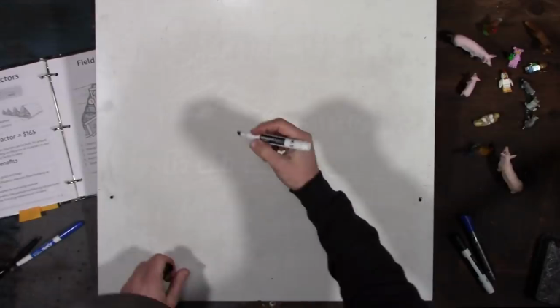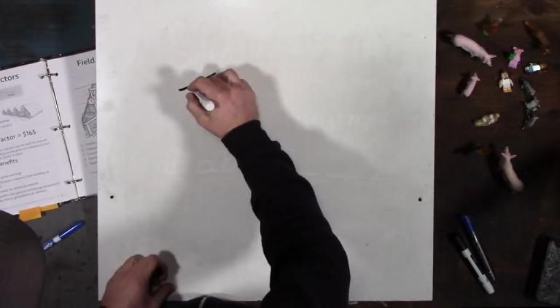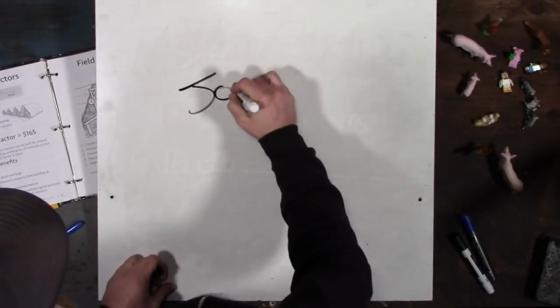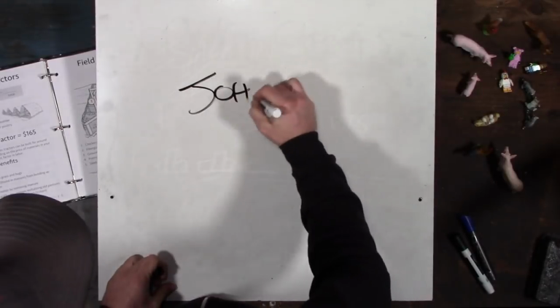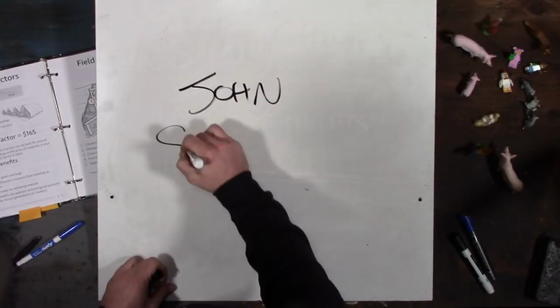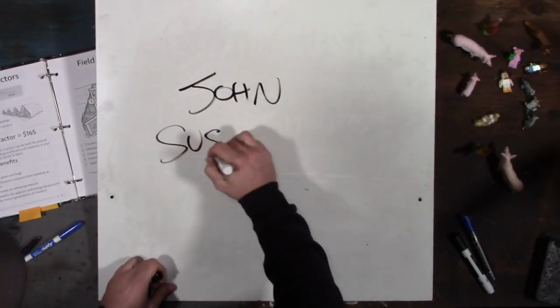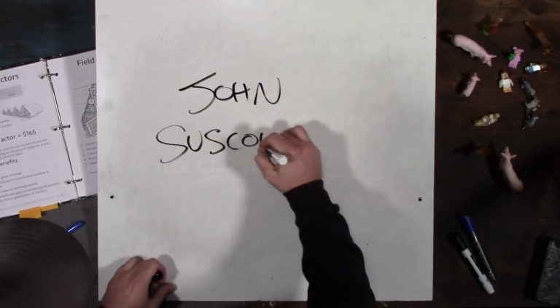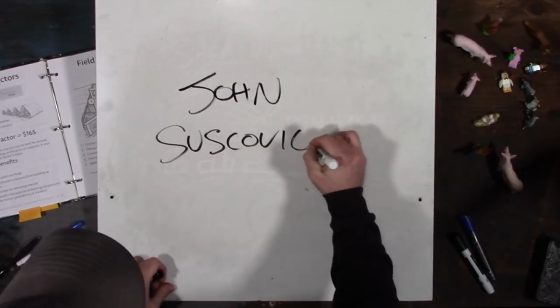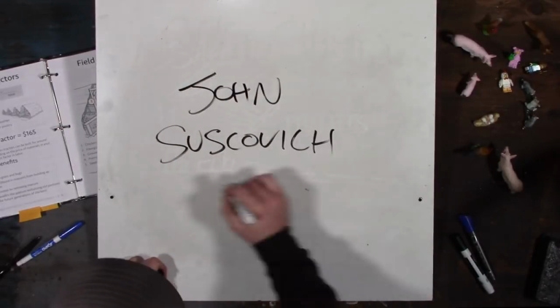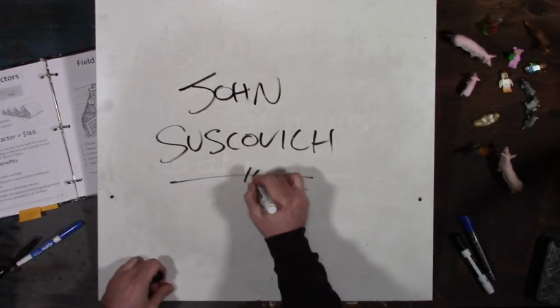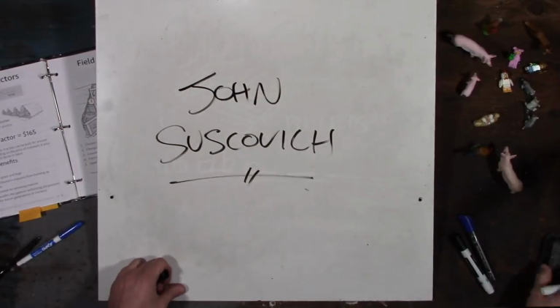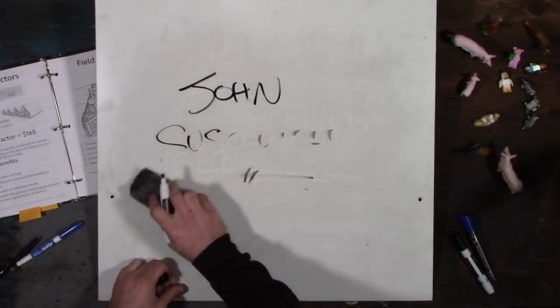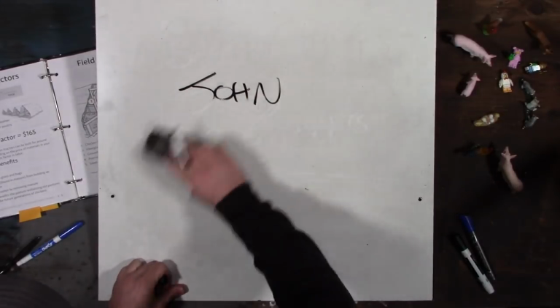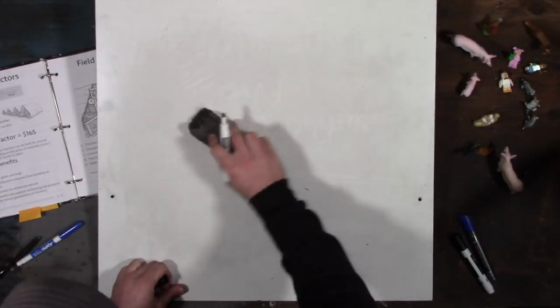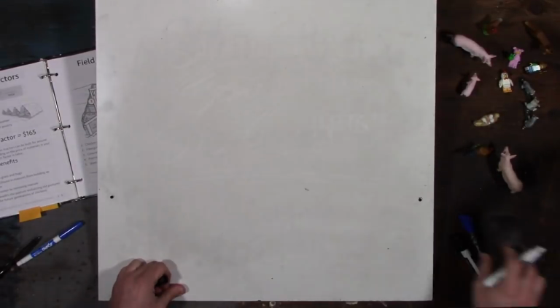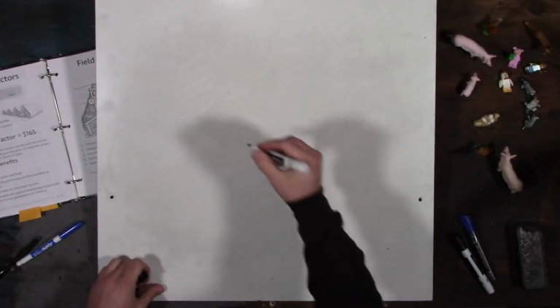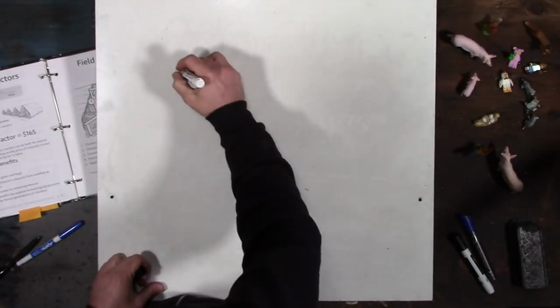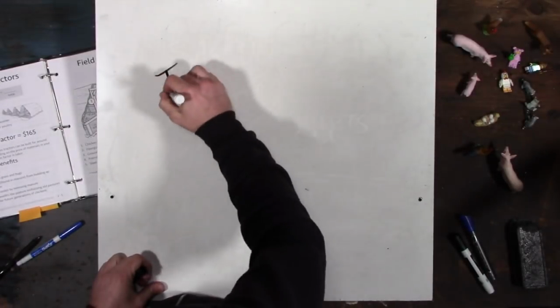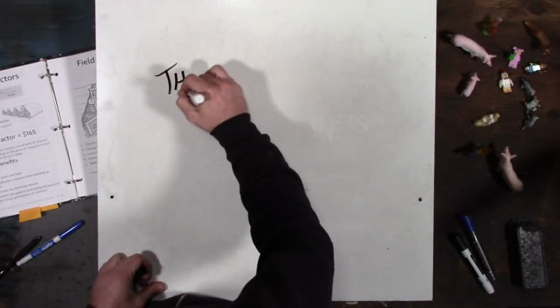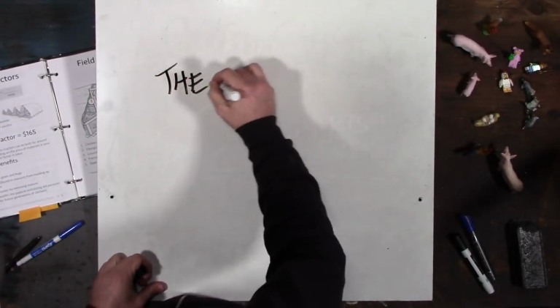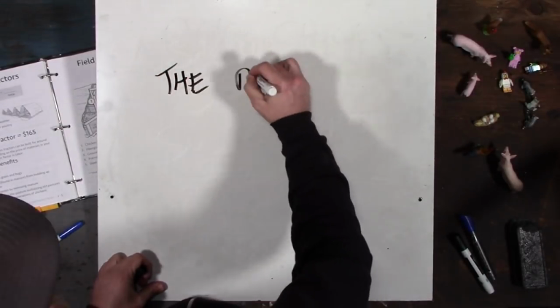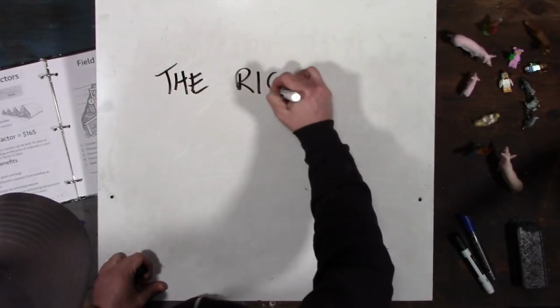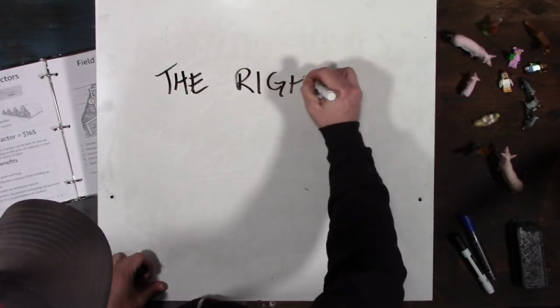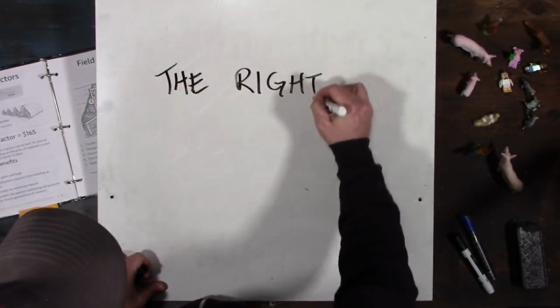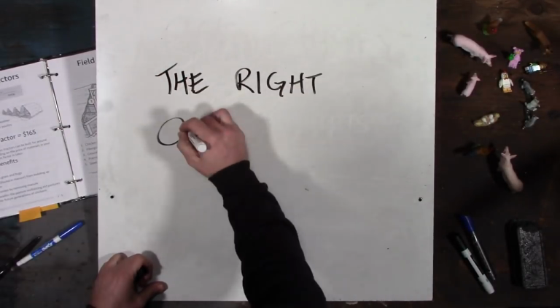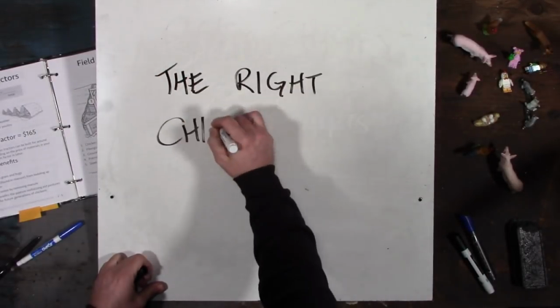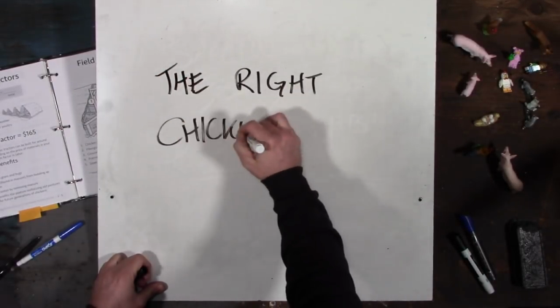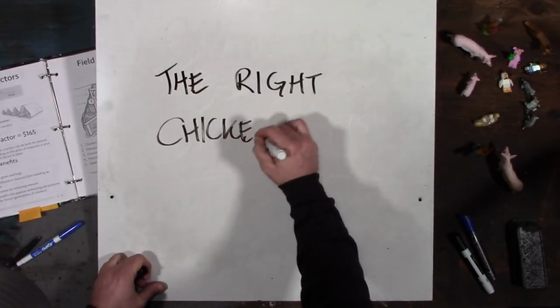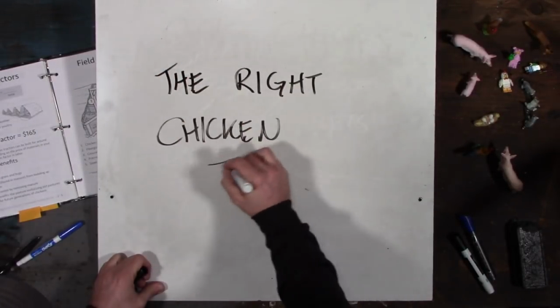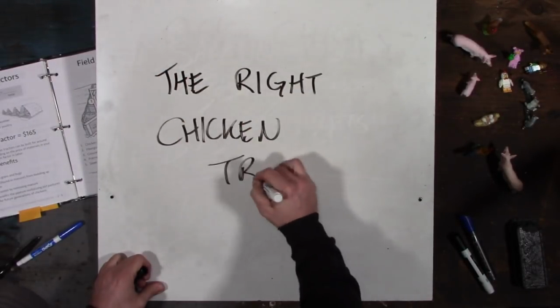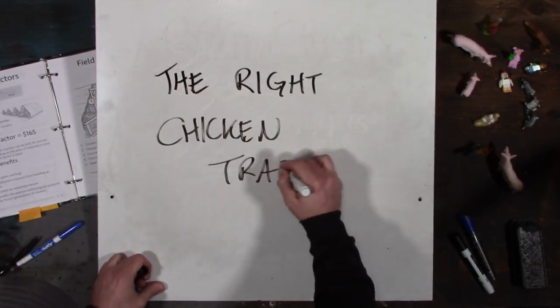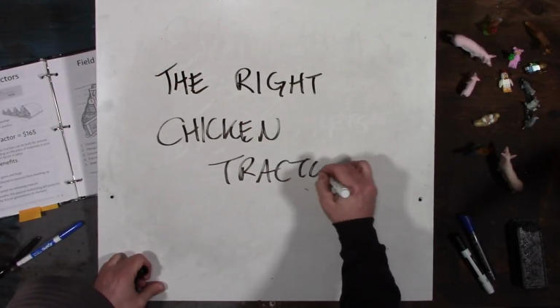Hey there, my name is John Soskovich, and today's video is about the right chicken tractor for you in your area.